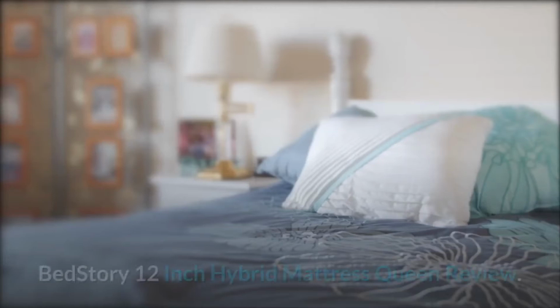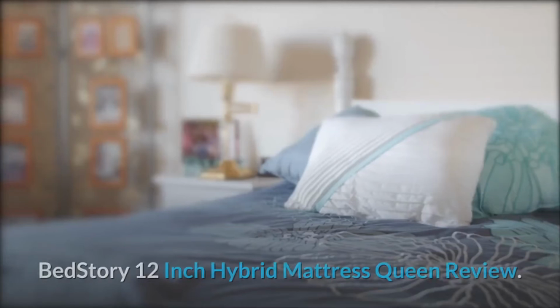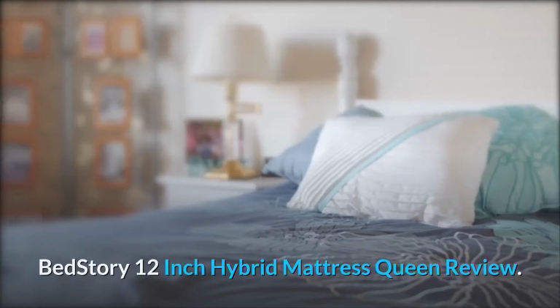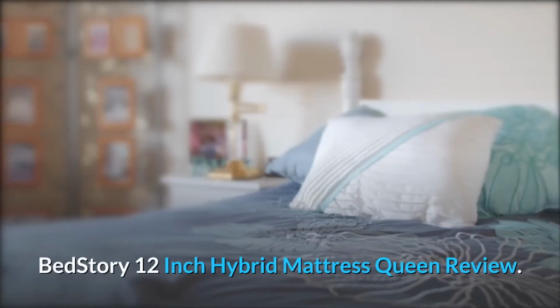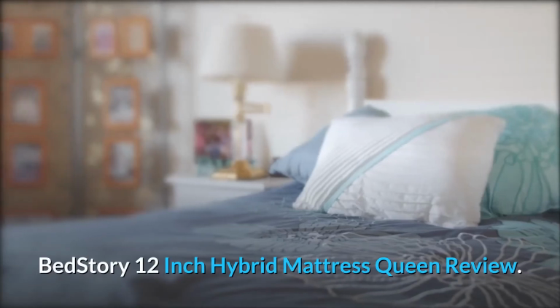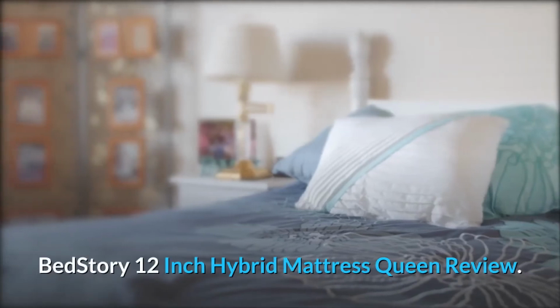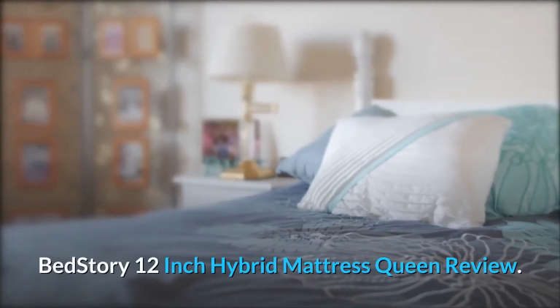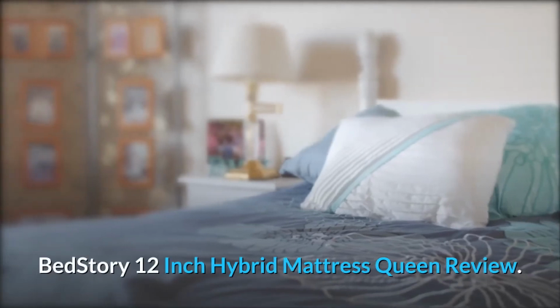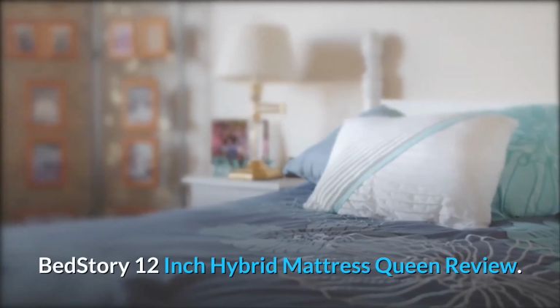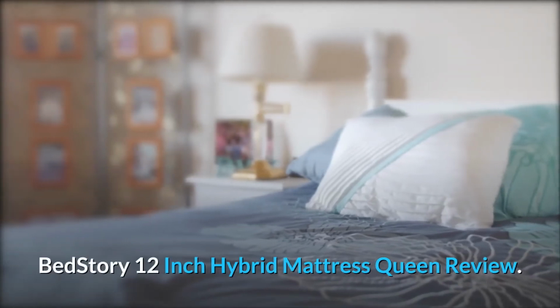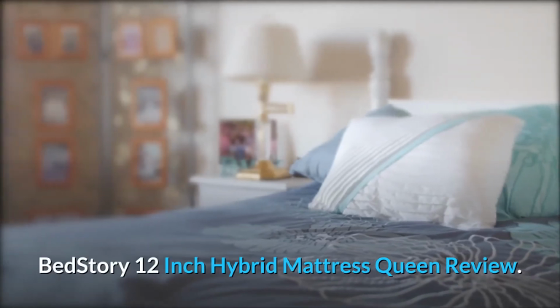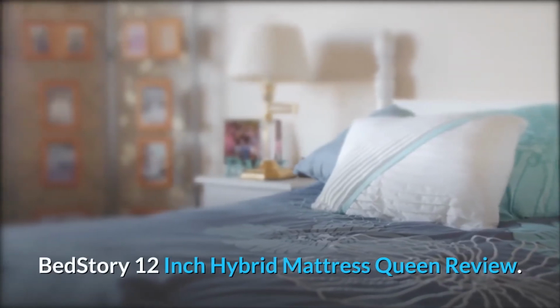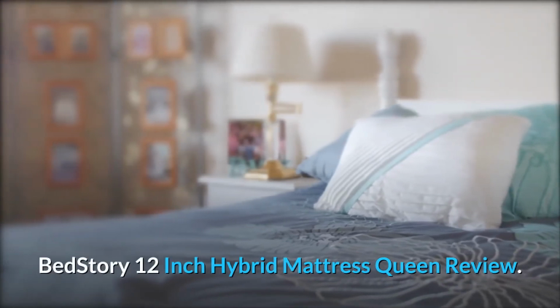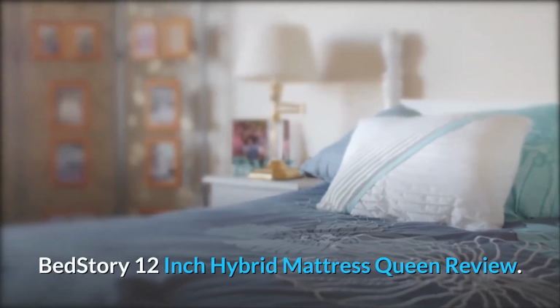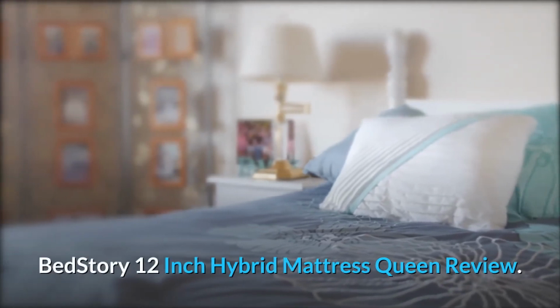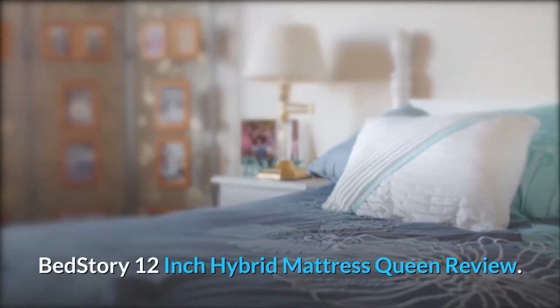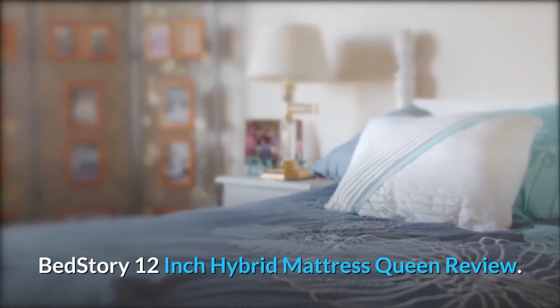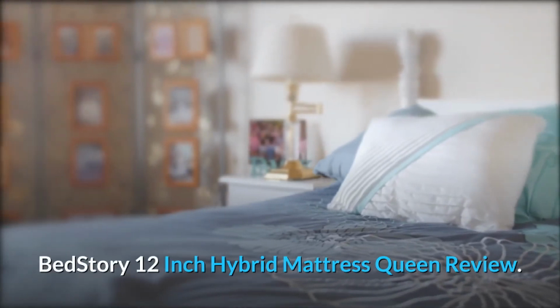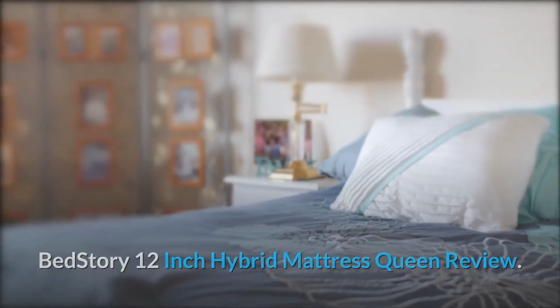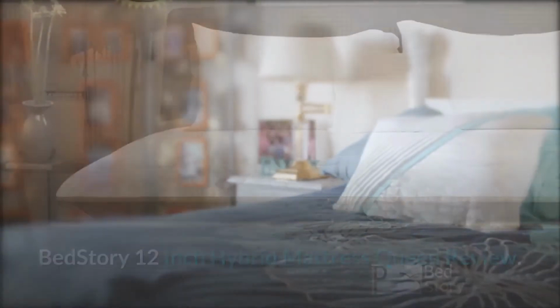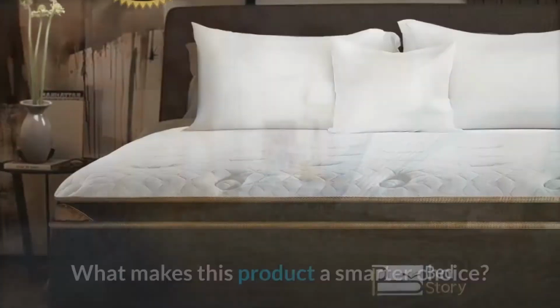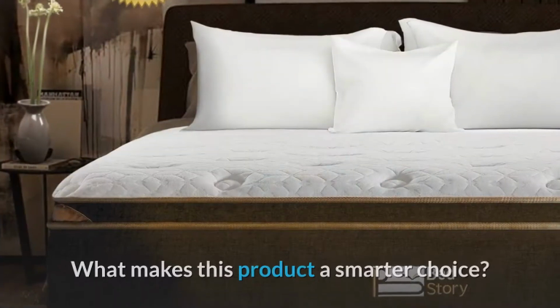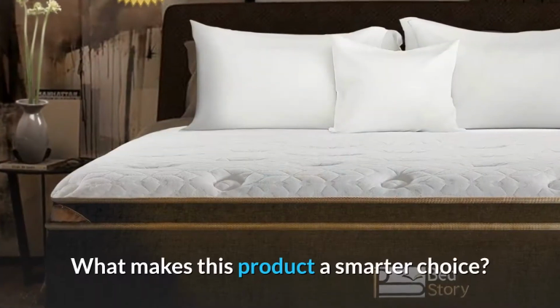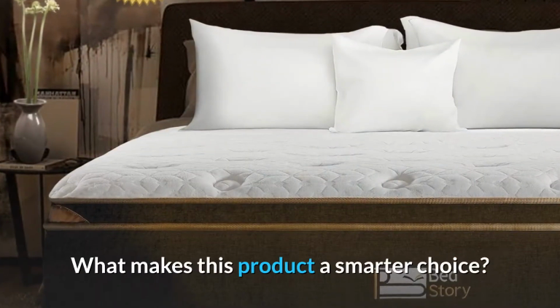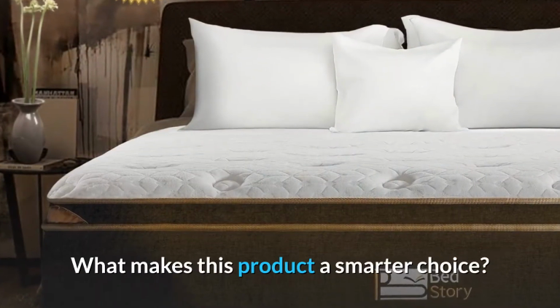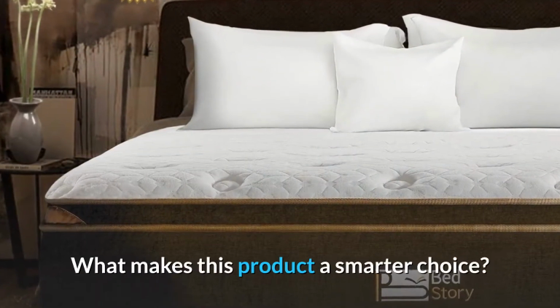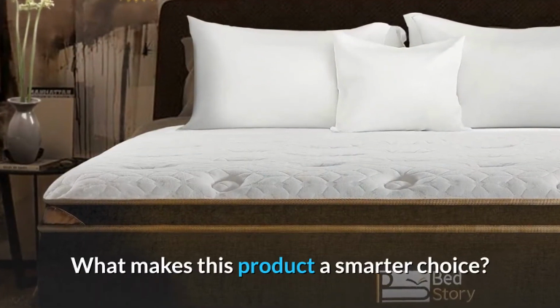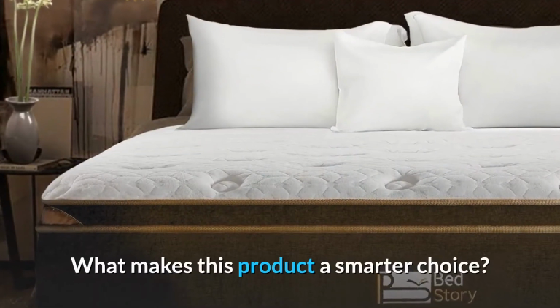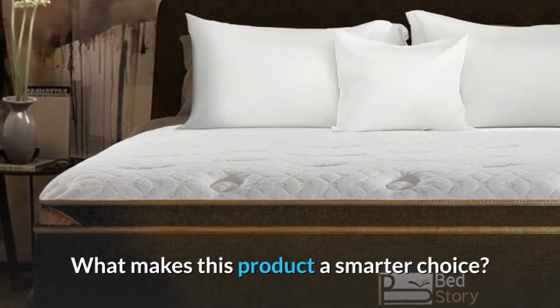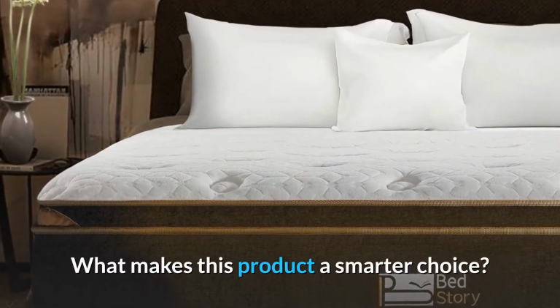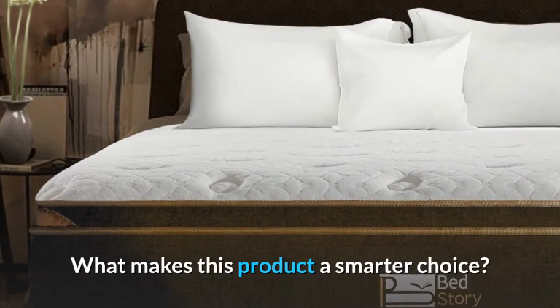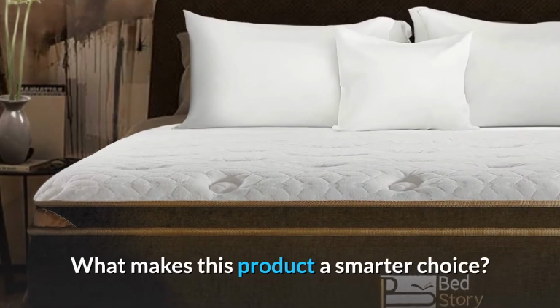BedStory 12-Inch Hybrid Mattress Queen Review. What makes this product a smarter choice?